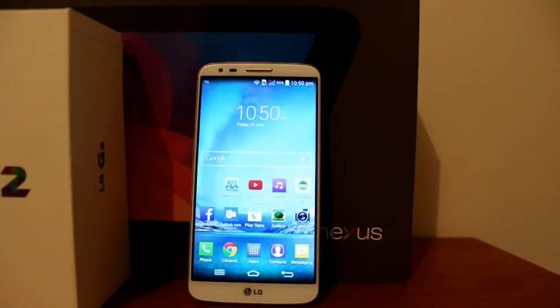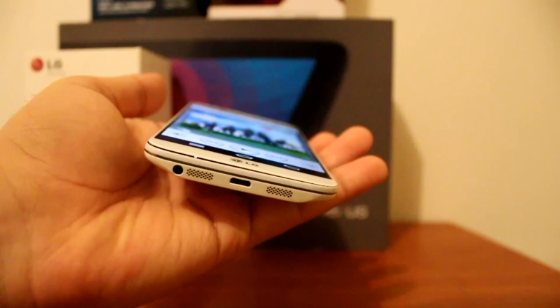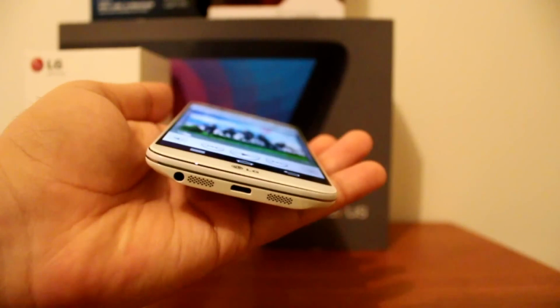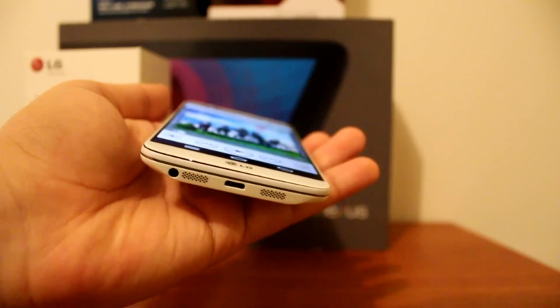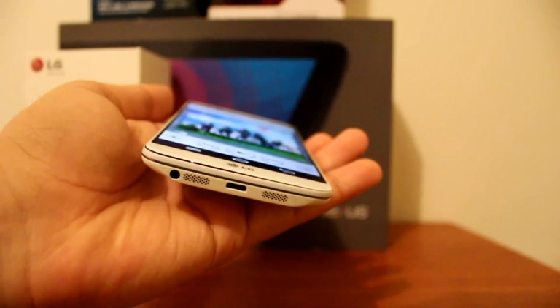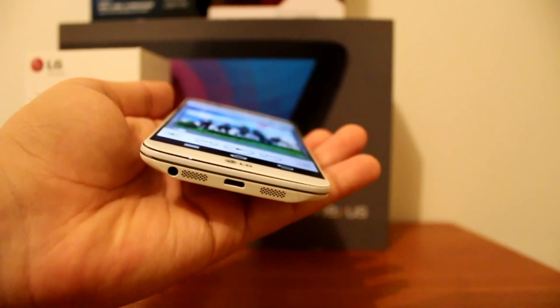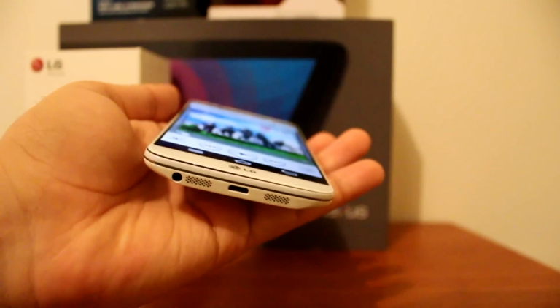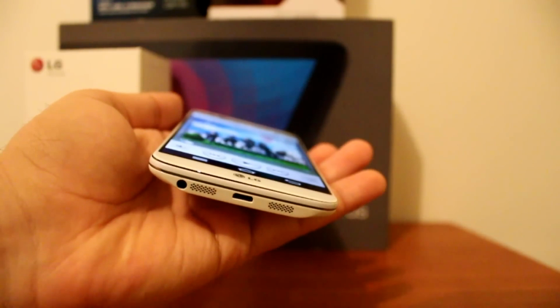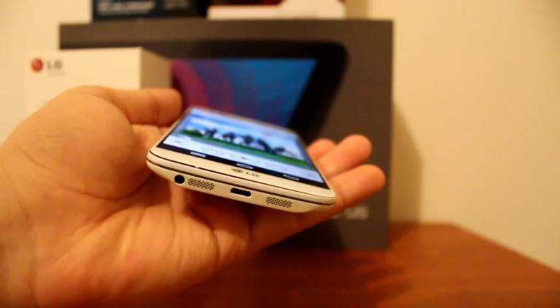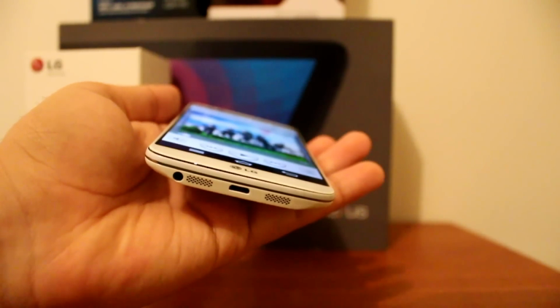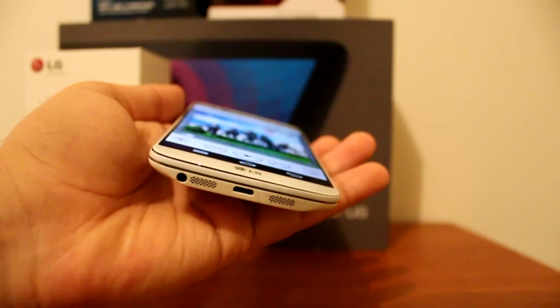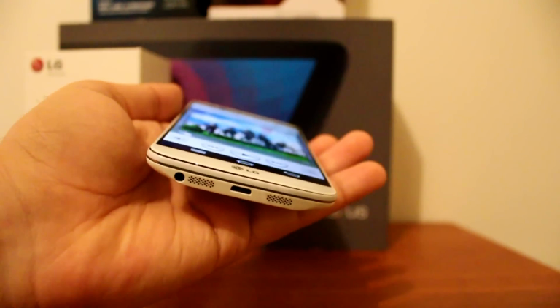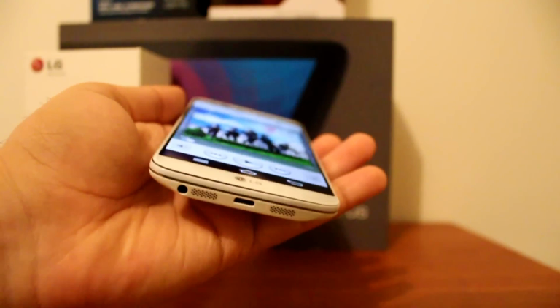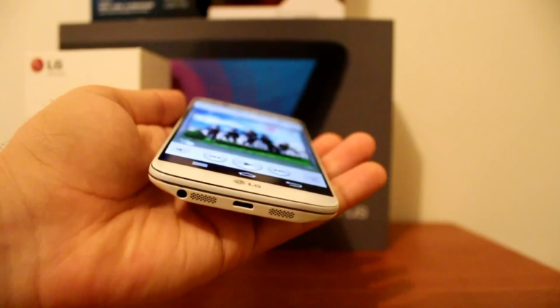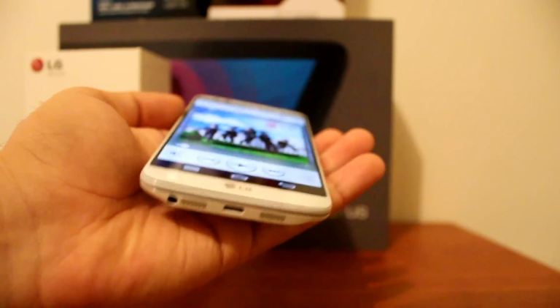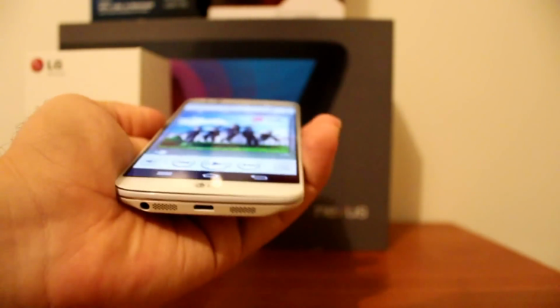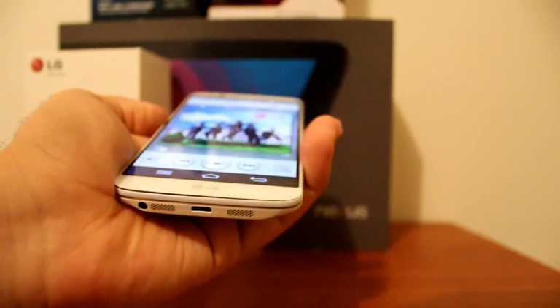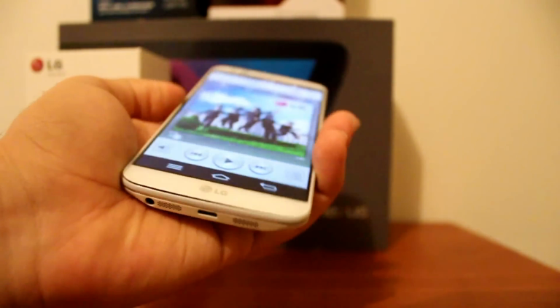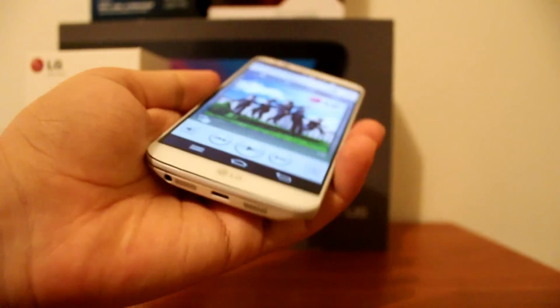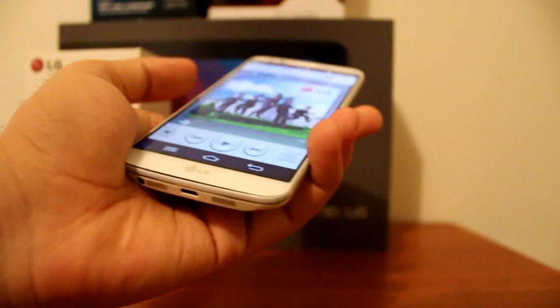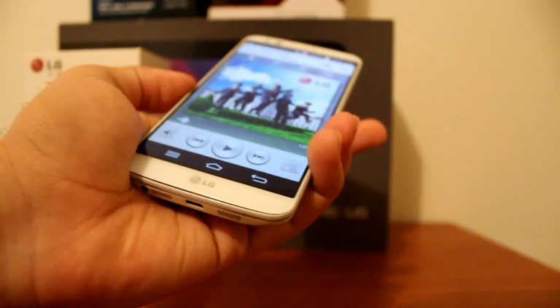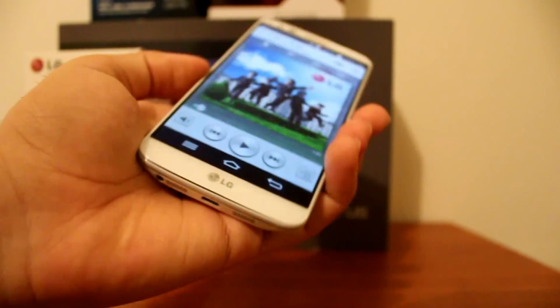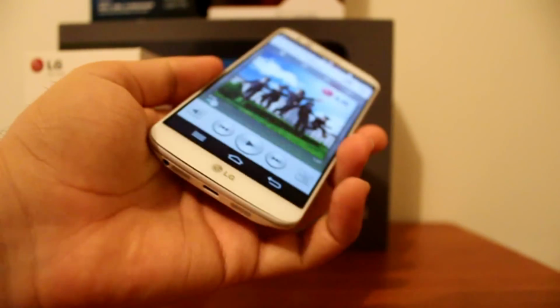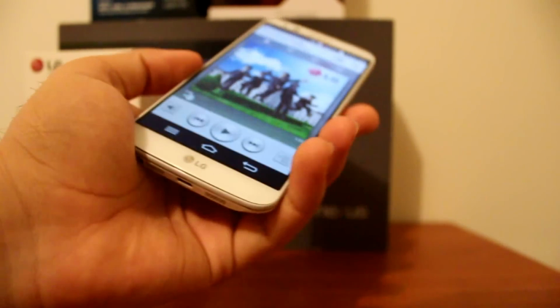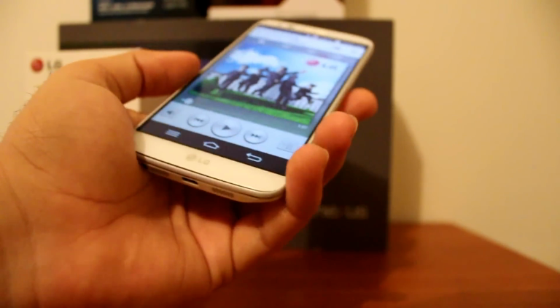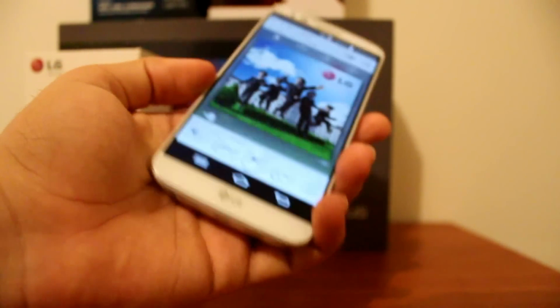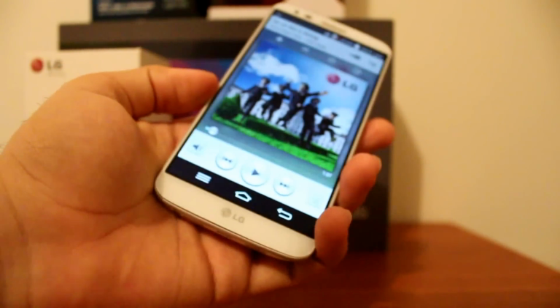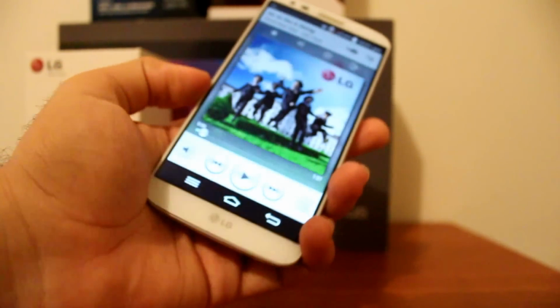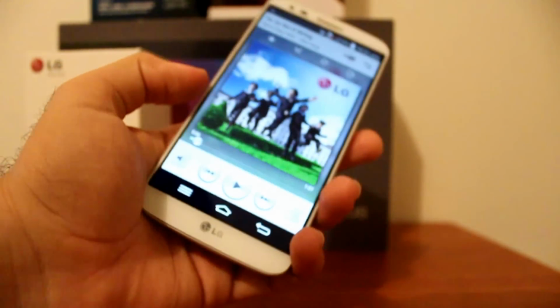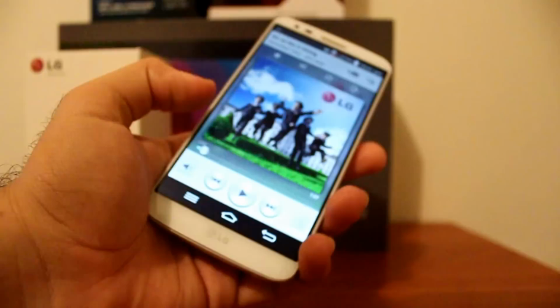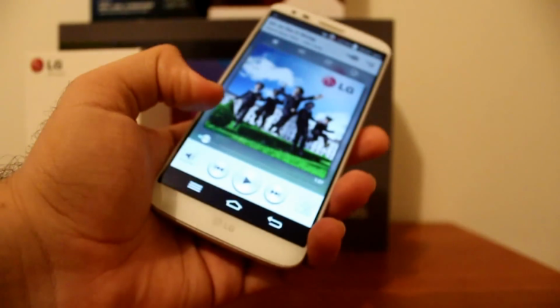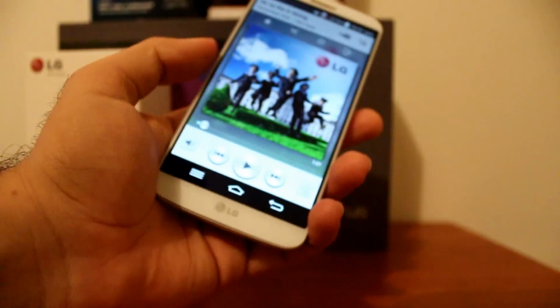The LG G2 speaker is on the bottom; however, it's very loud and crisp, especially for a phone speaker.